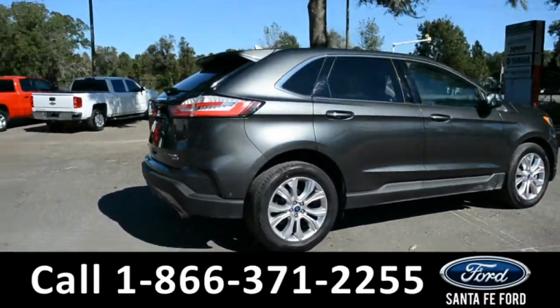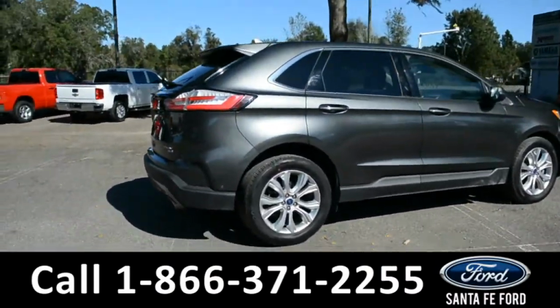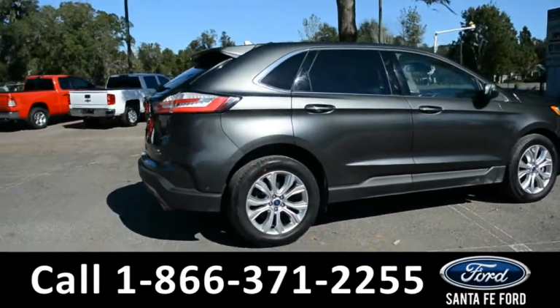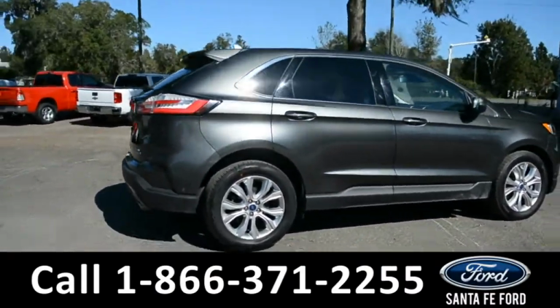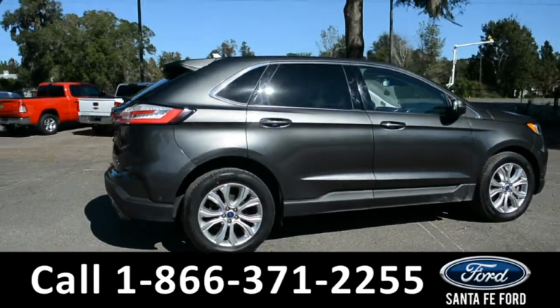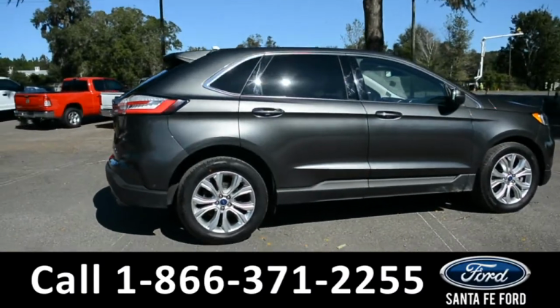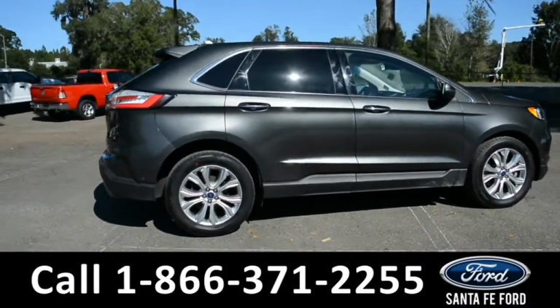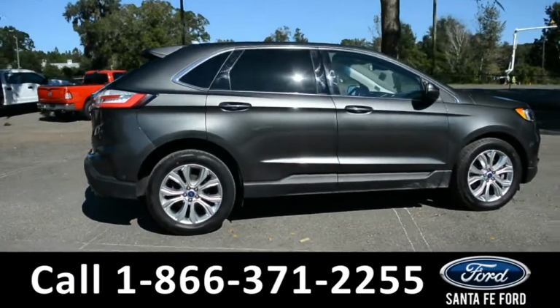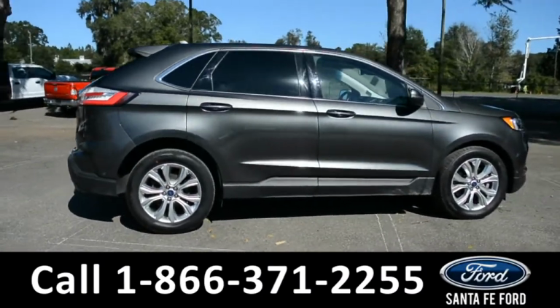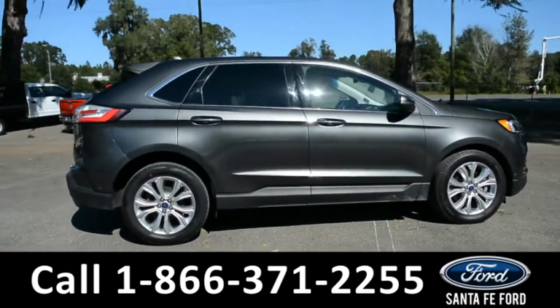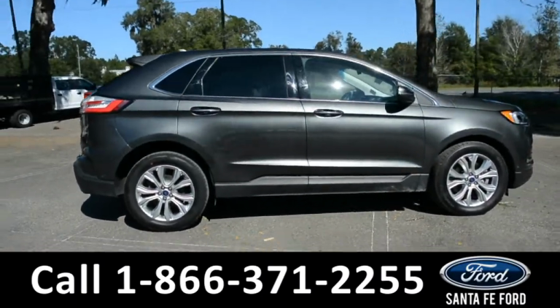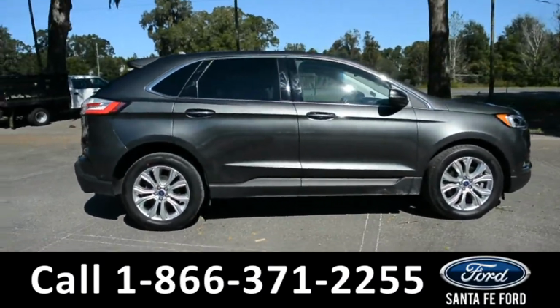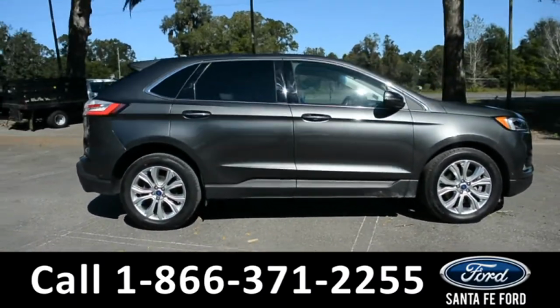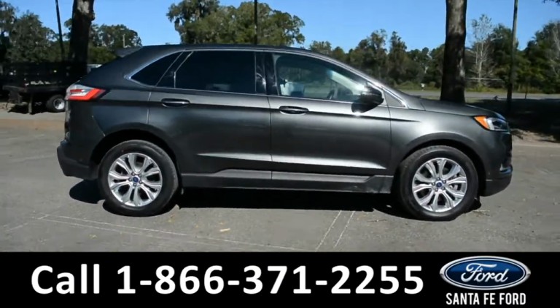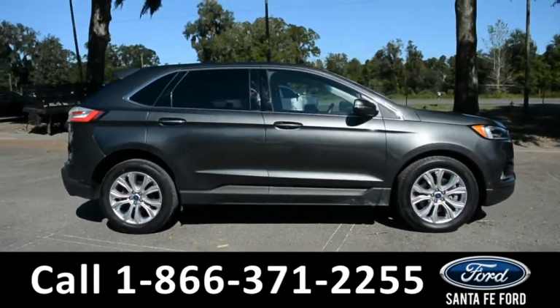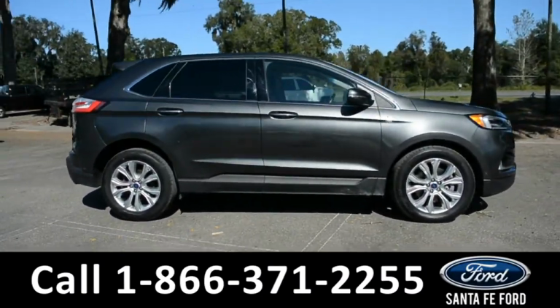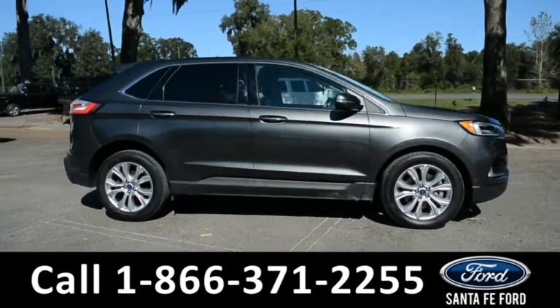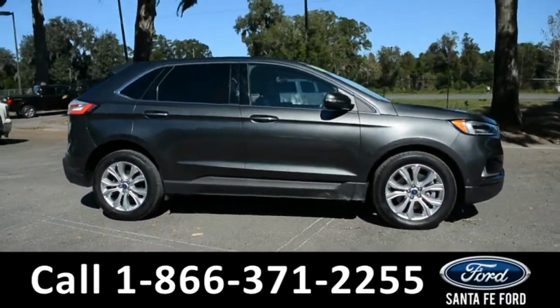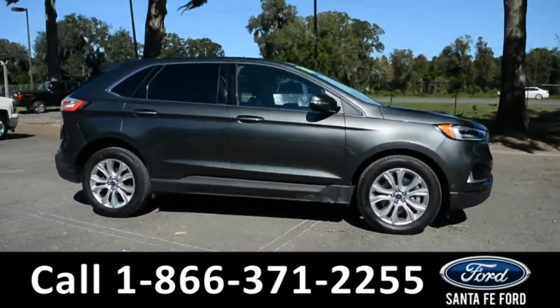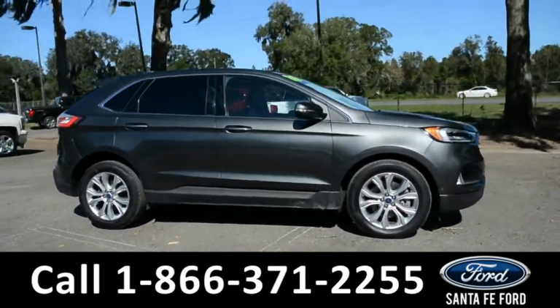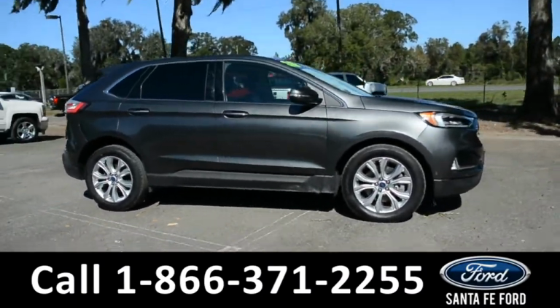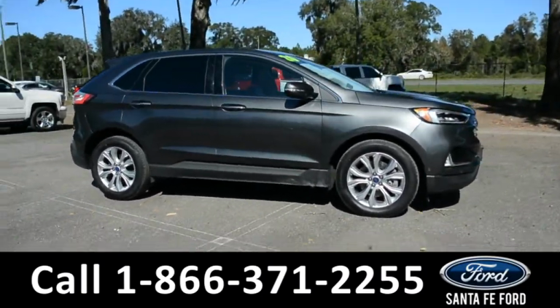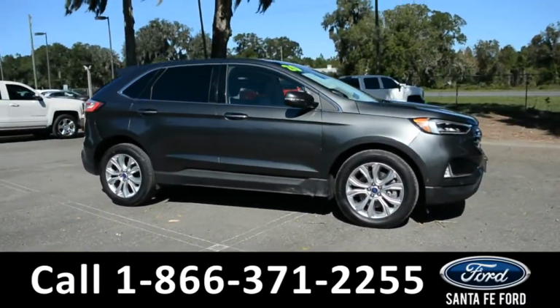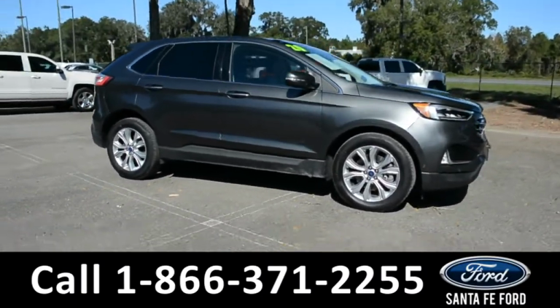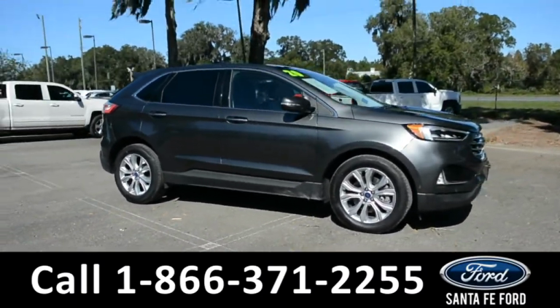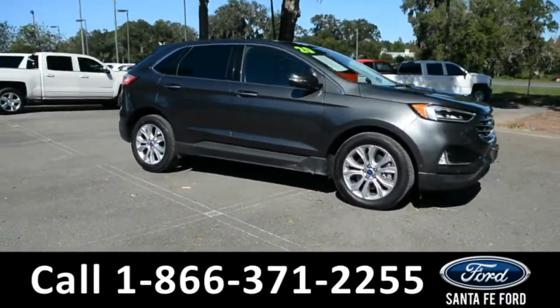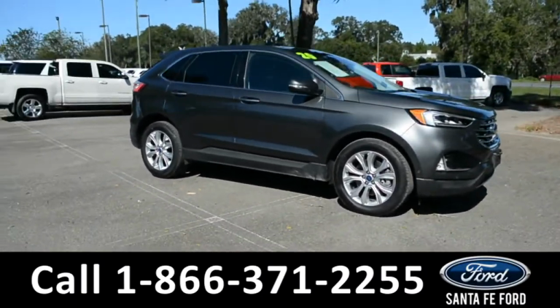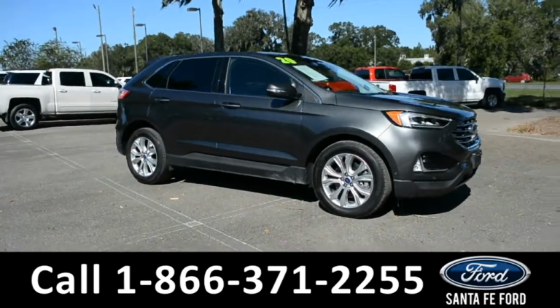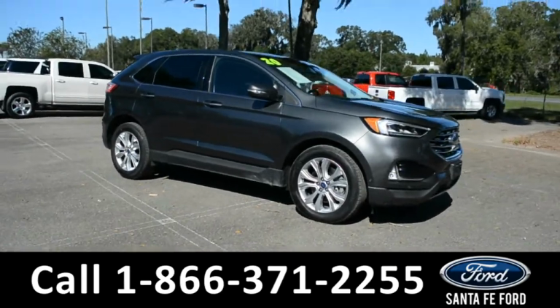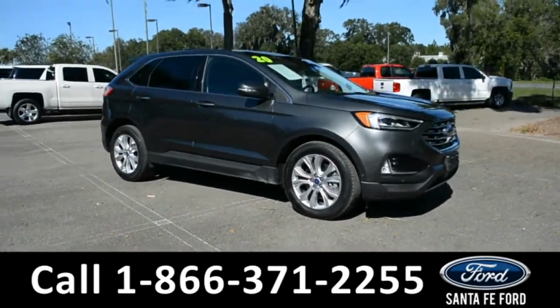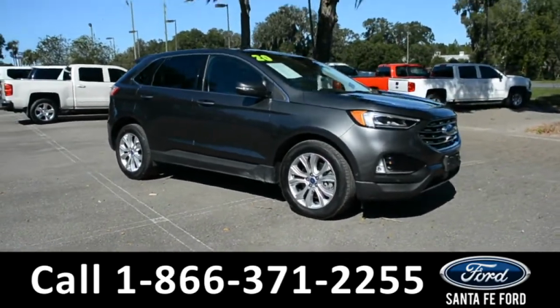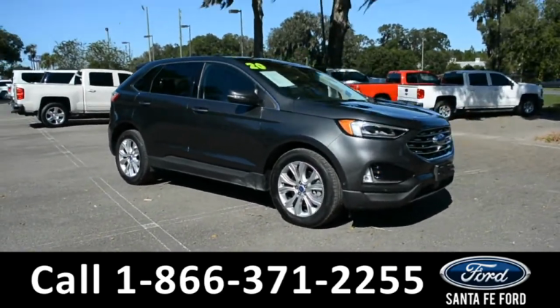For more information about this vehicle, give us a call at the number below or visit us at our website, www.santafeFord.com.